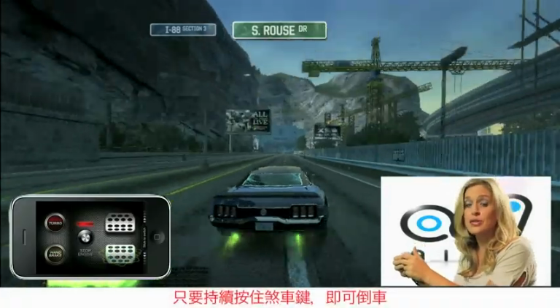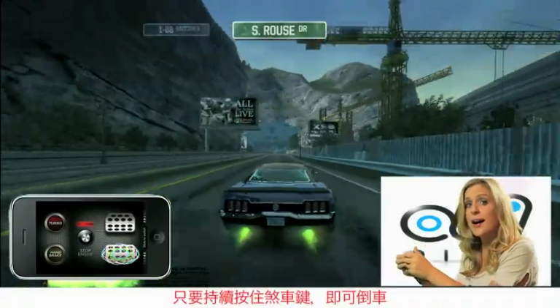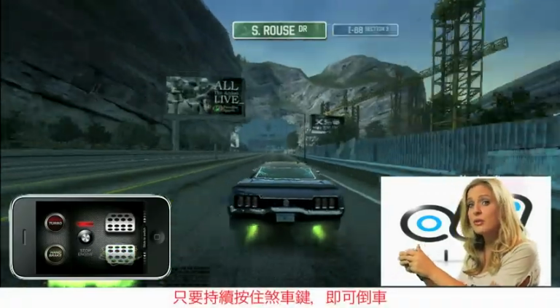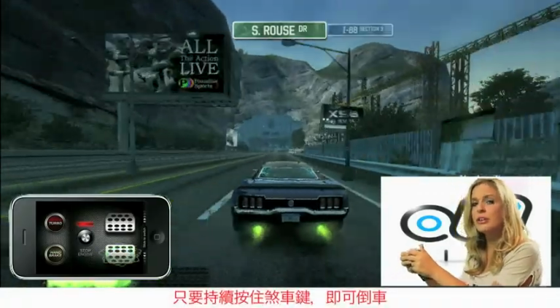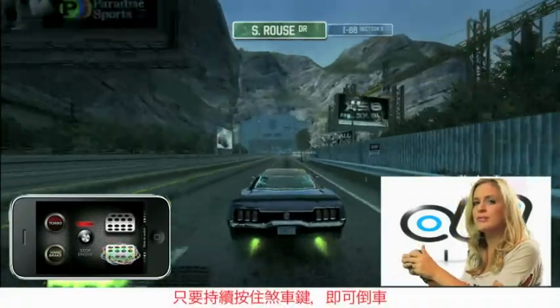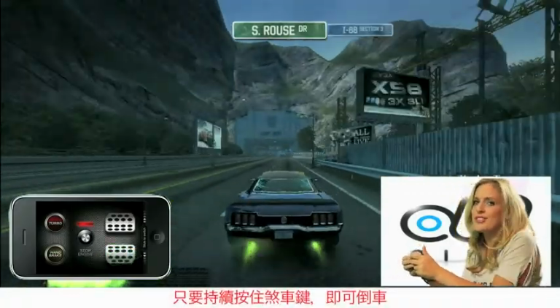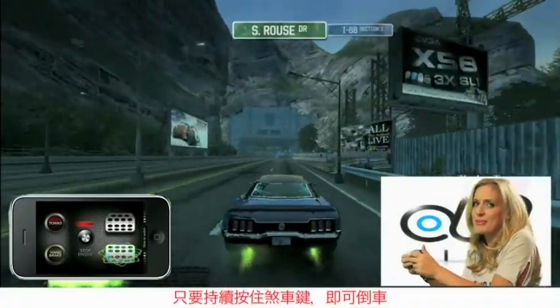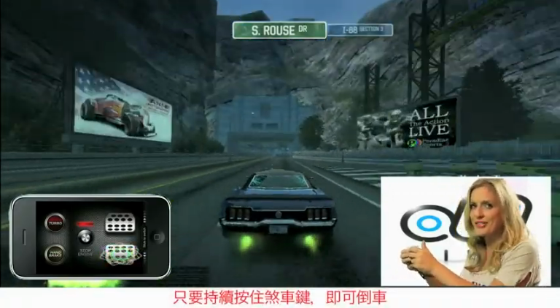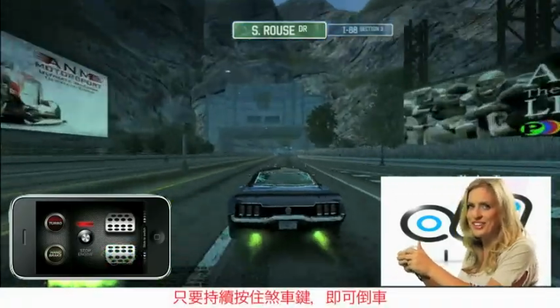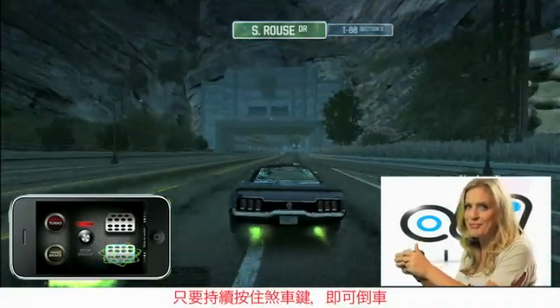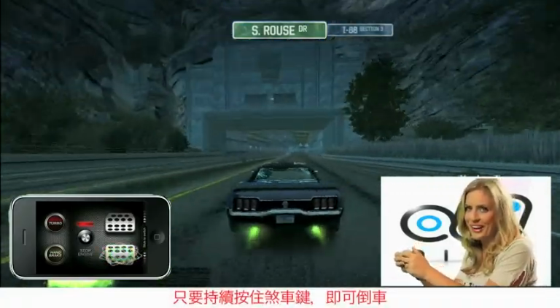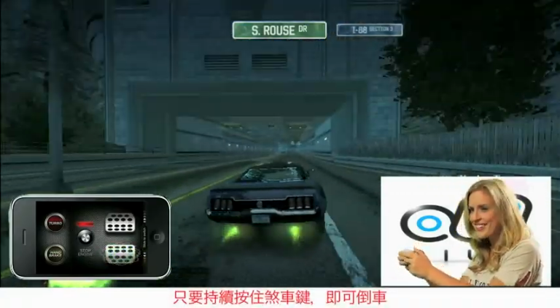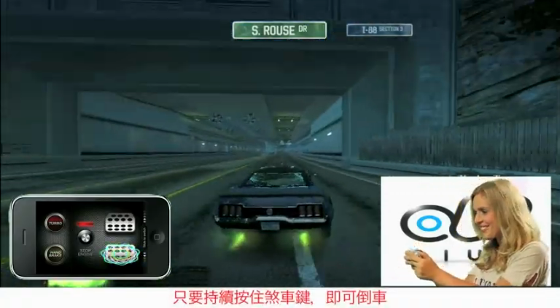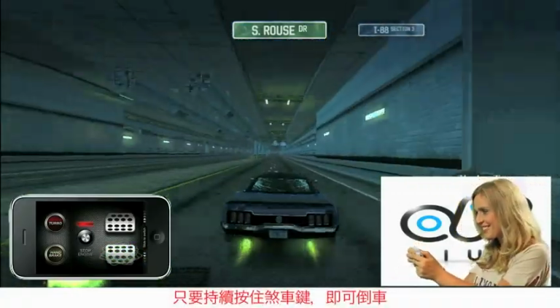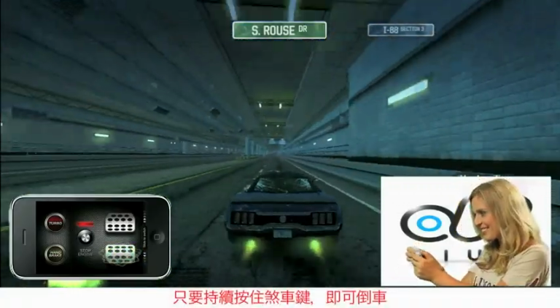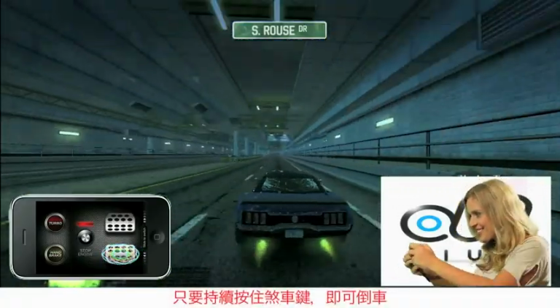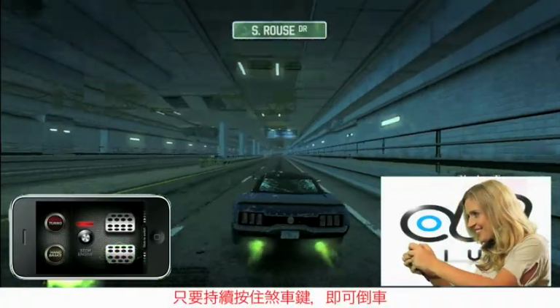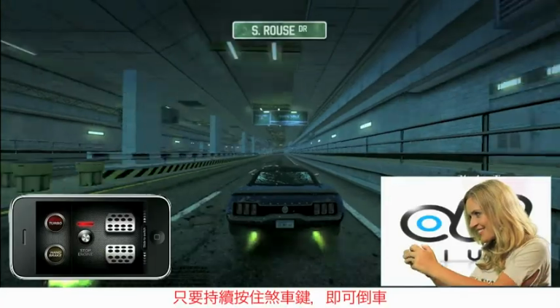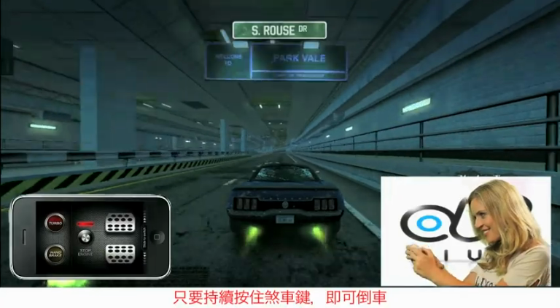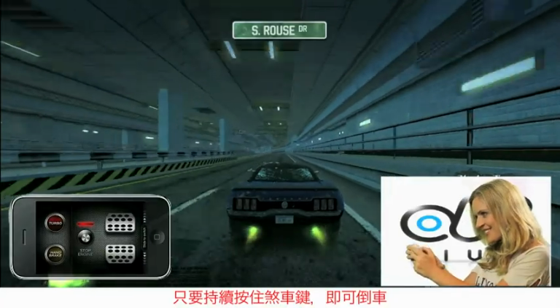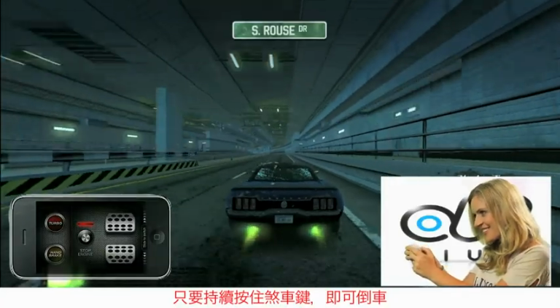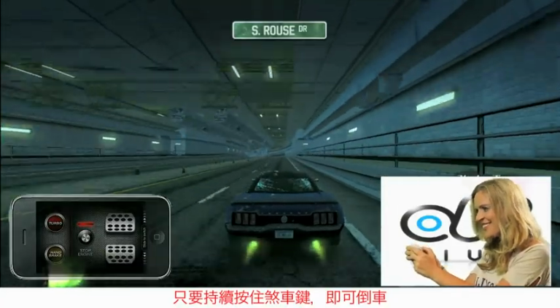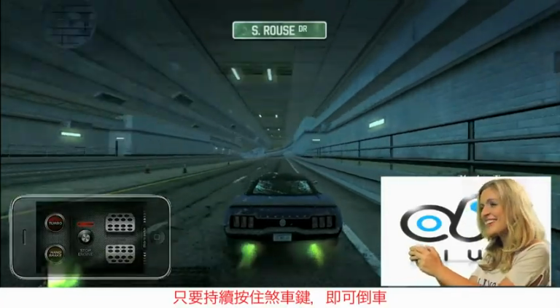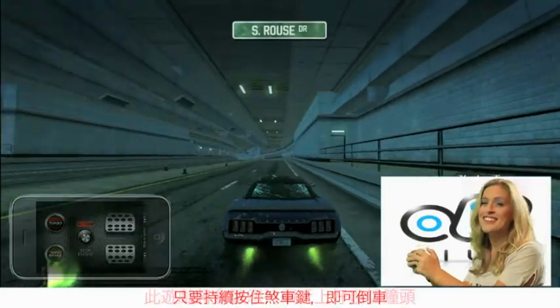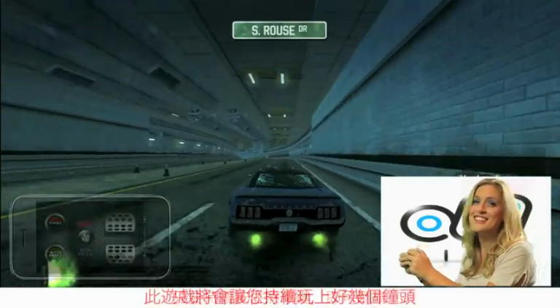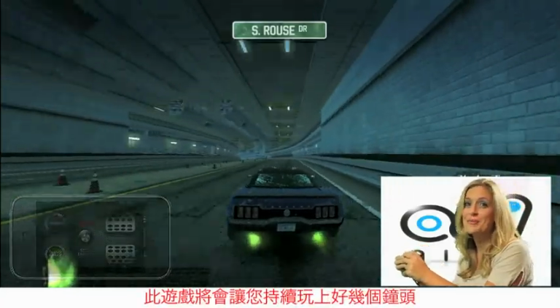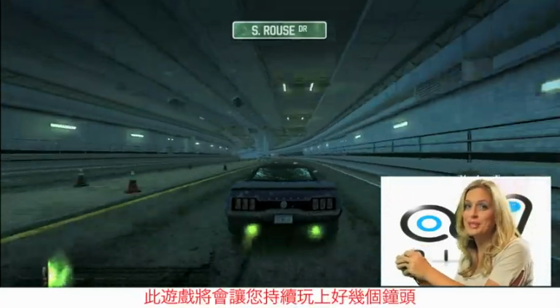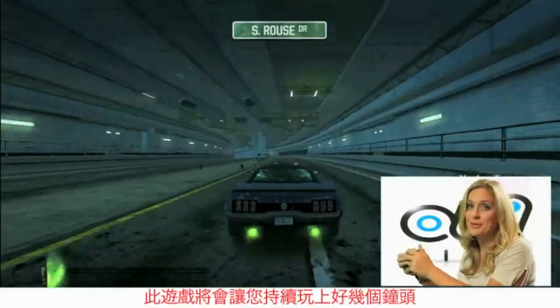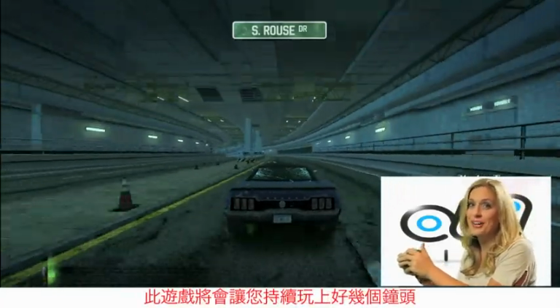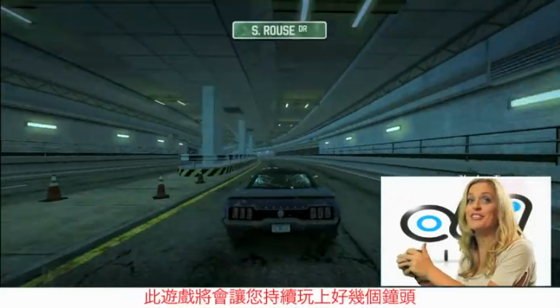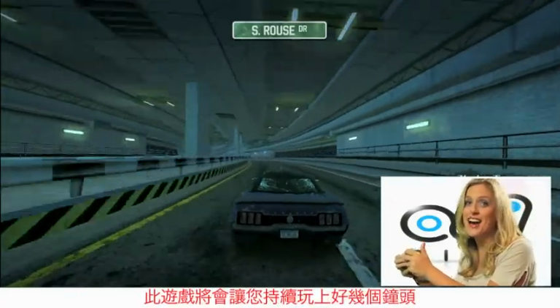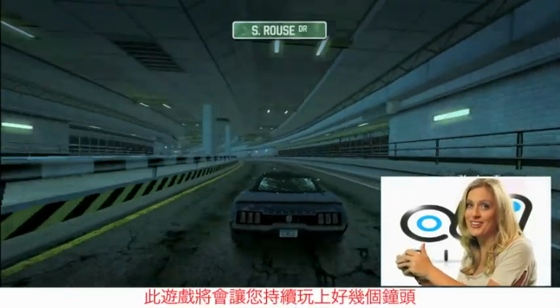If you have to reverse, just keep your finger on the brake. This game will keep you going for hours.